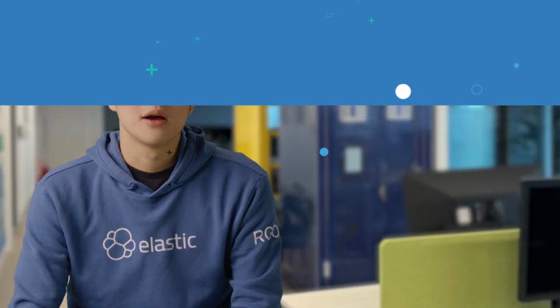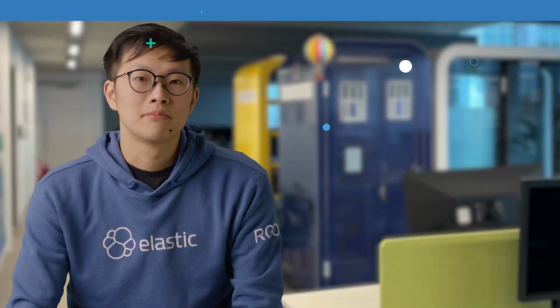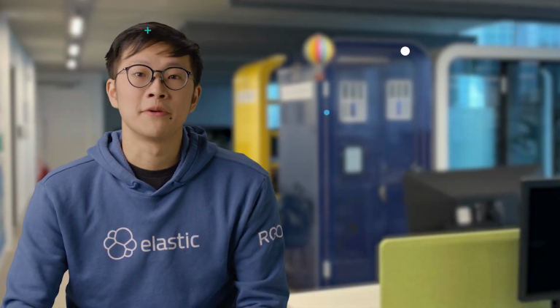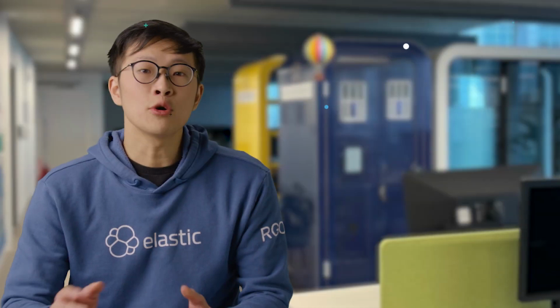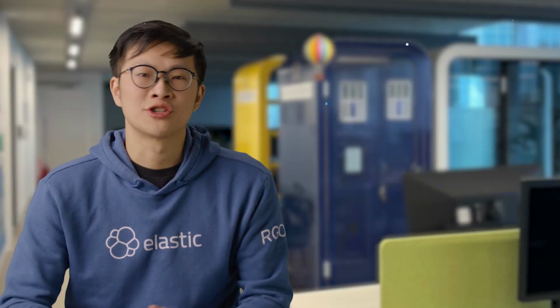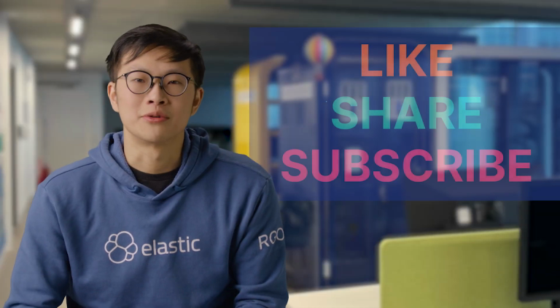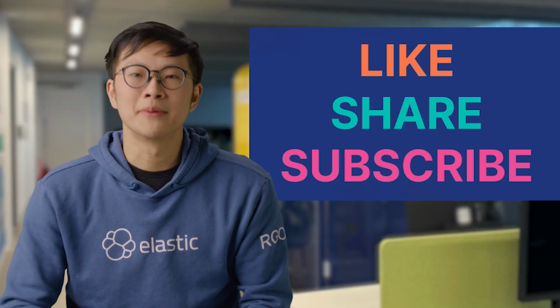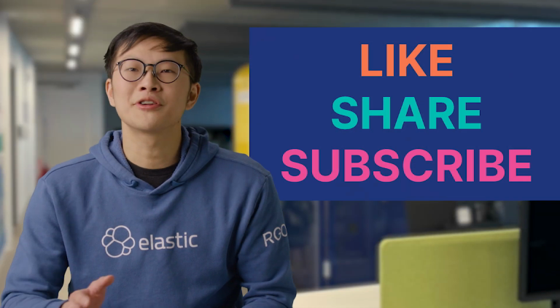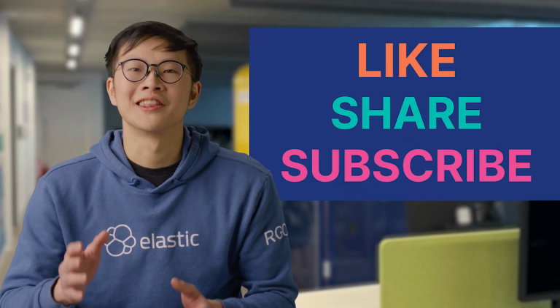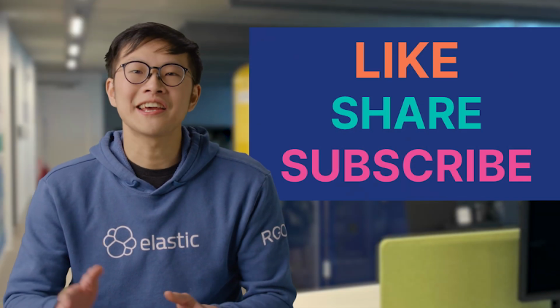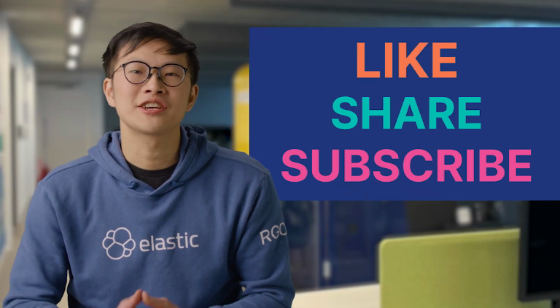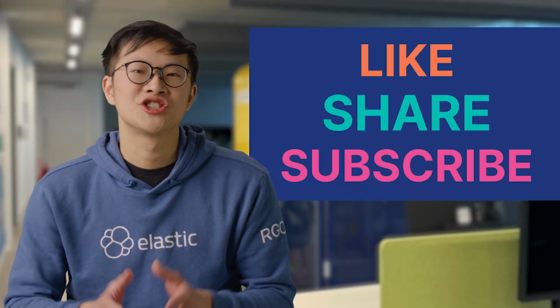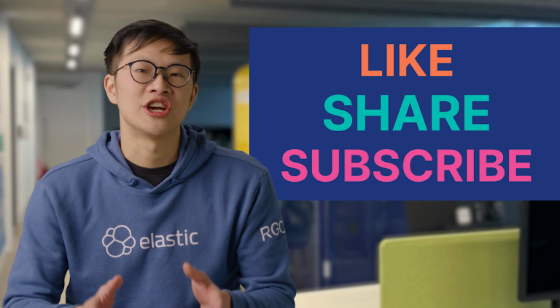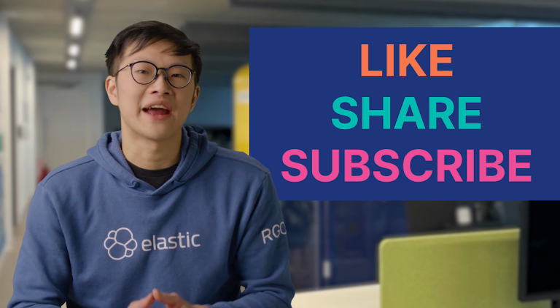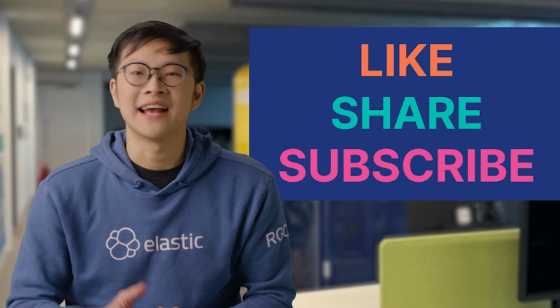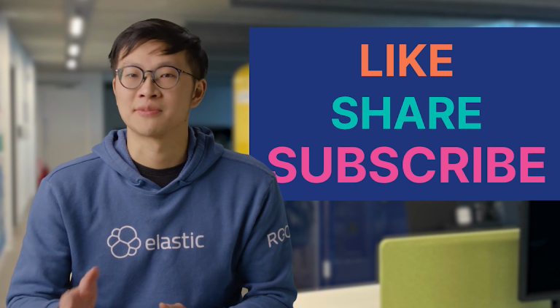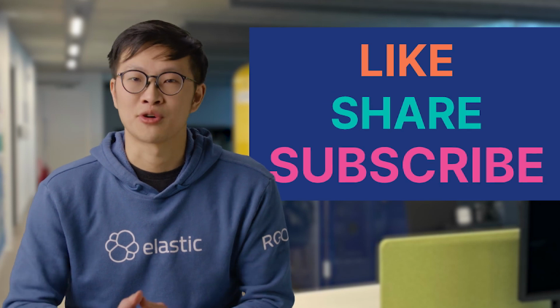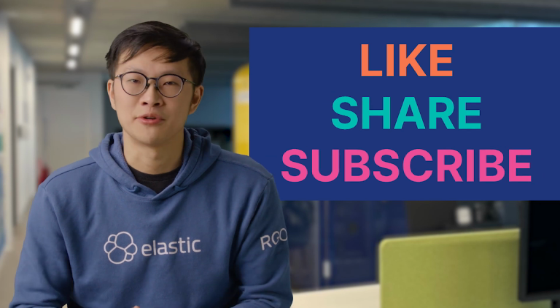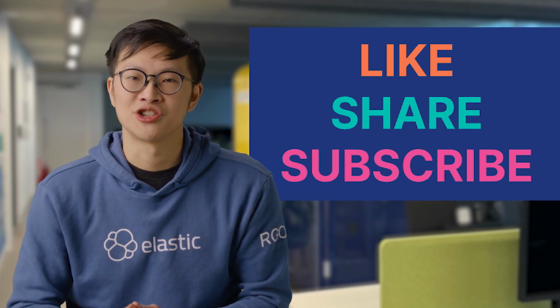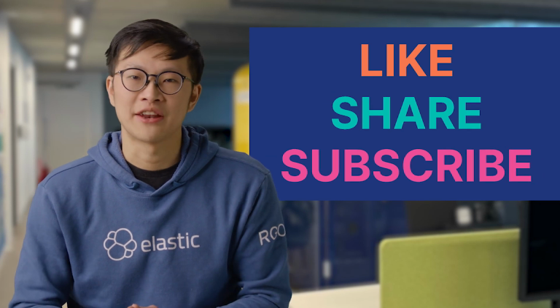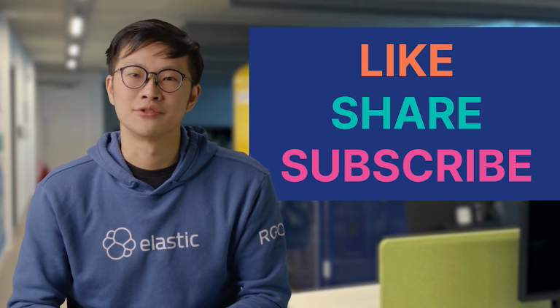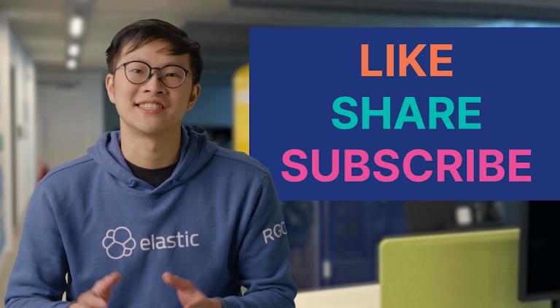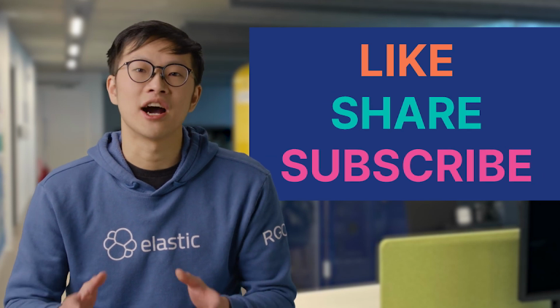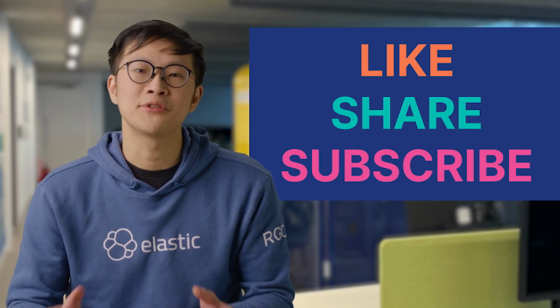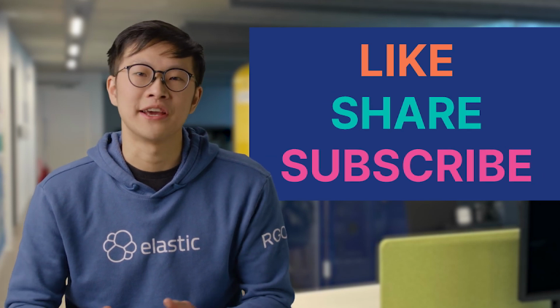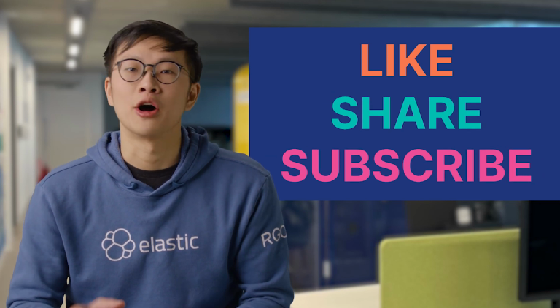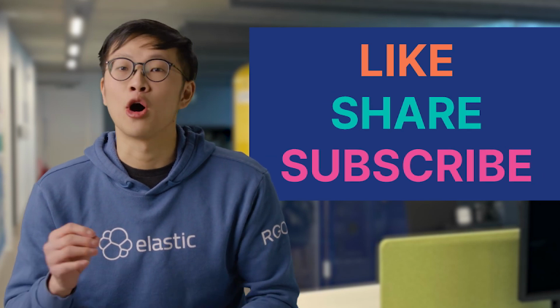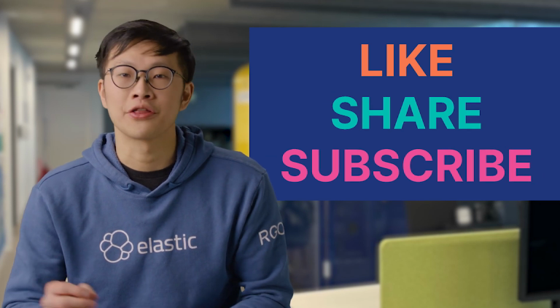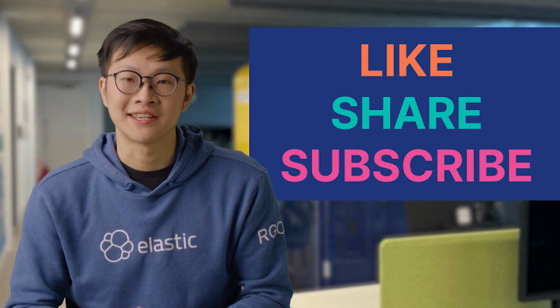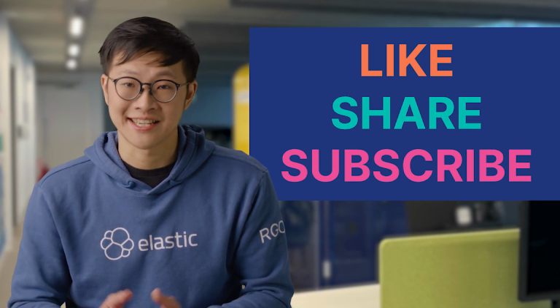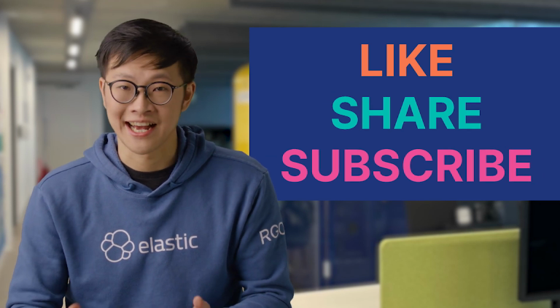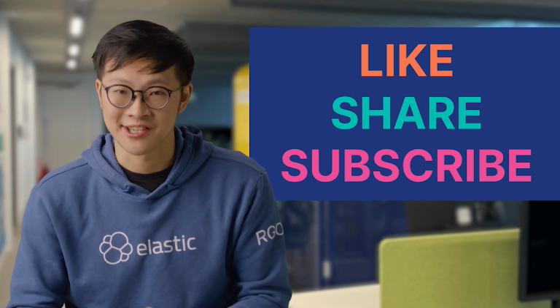But before we start, remember to like, share, and subscribe to our channel to stay up to date on all things Elastic.